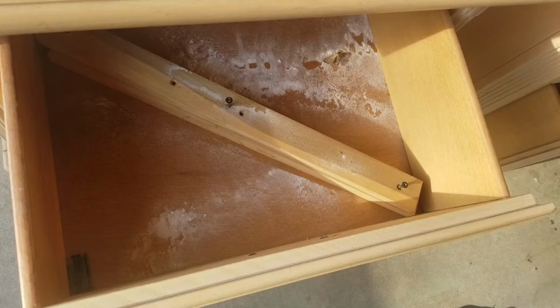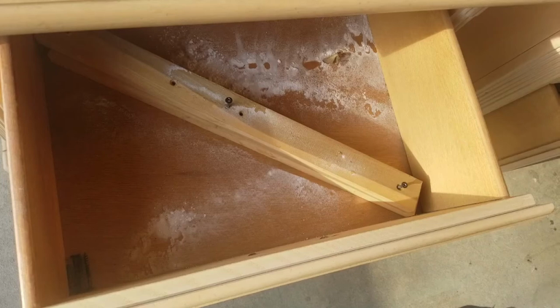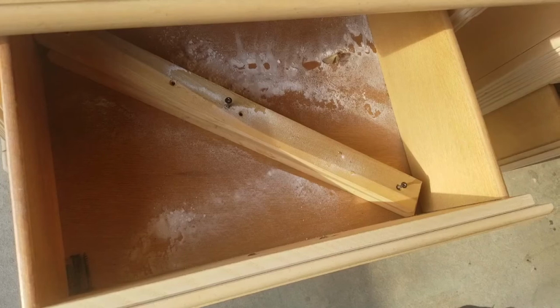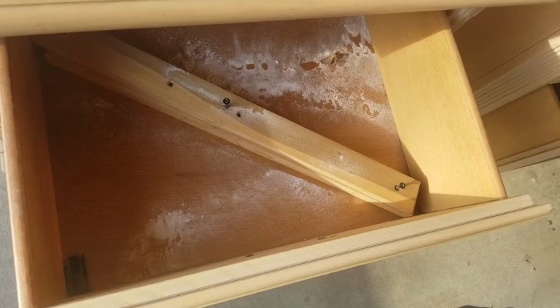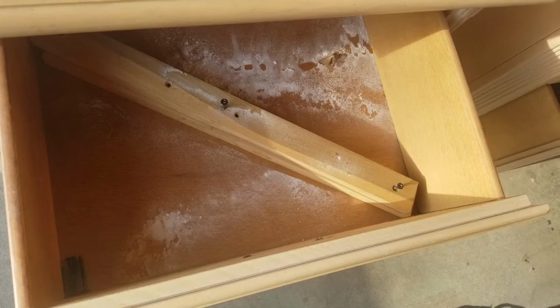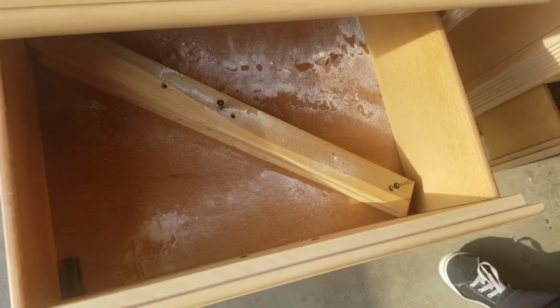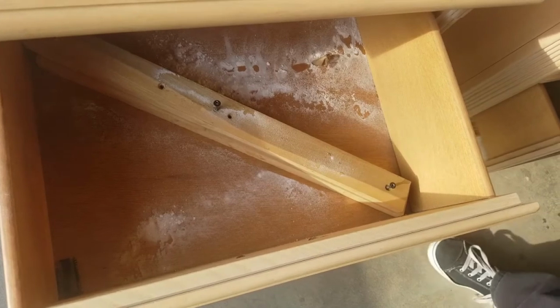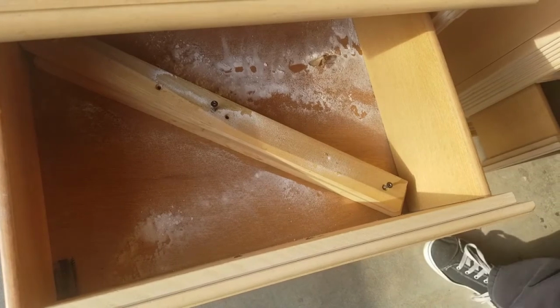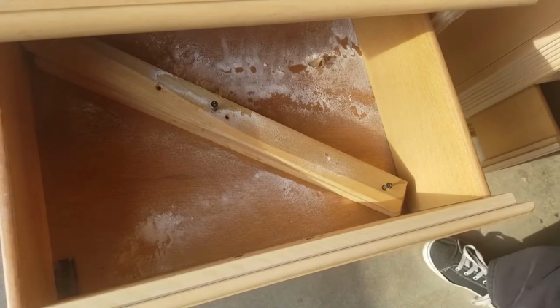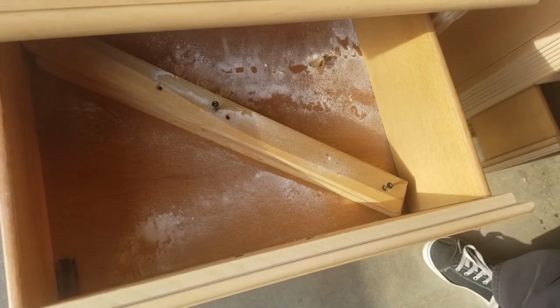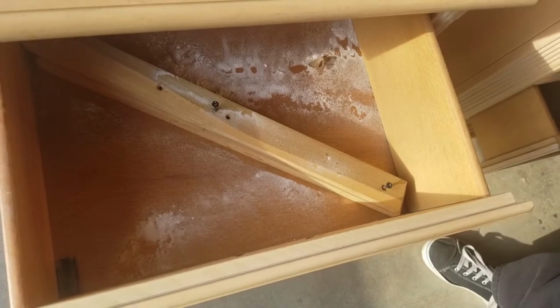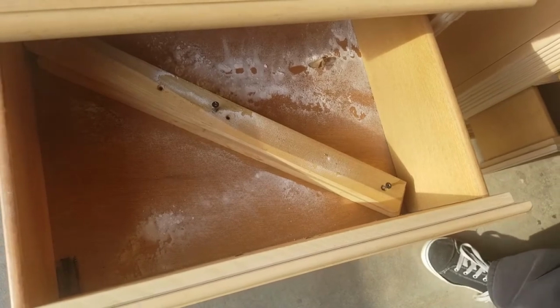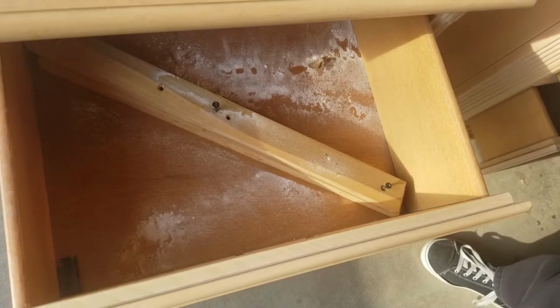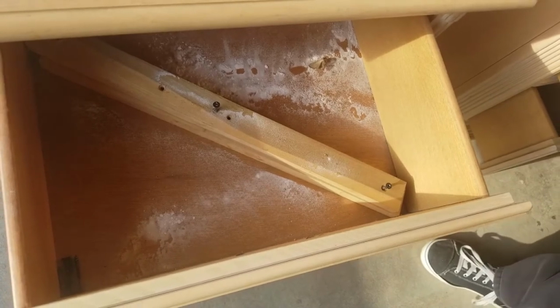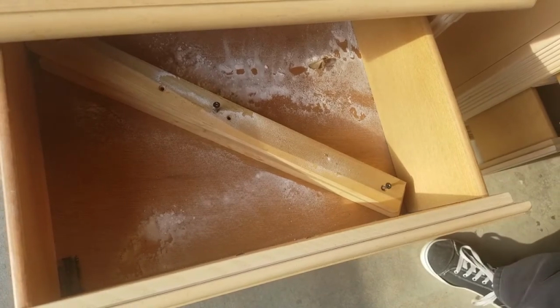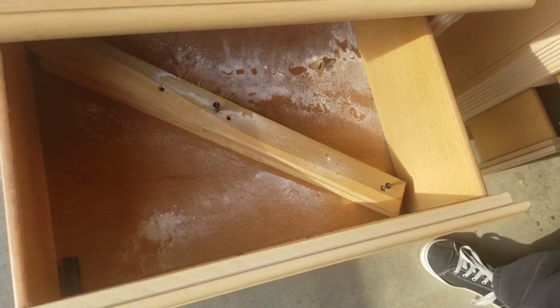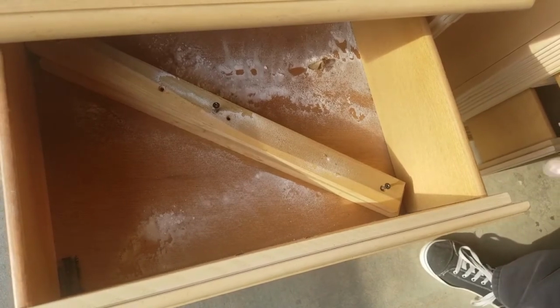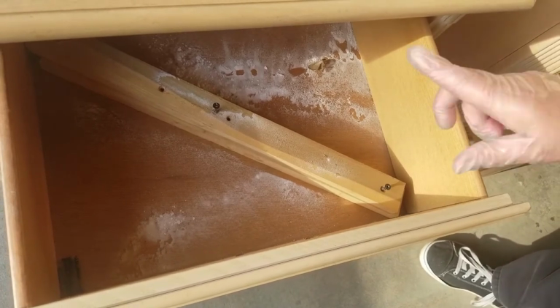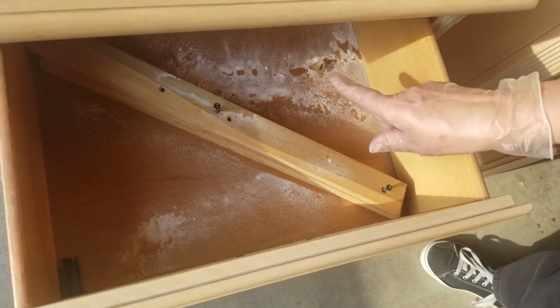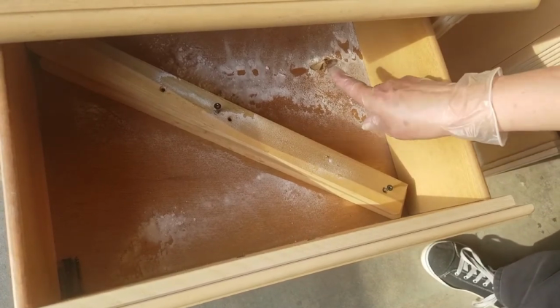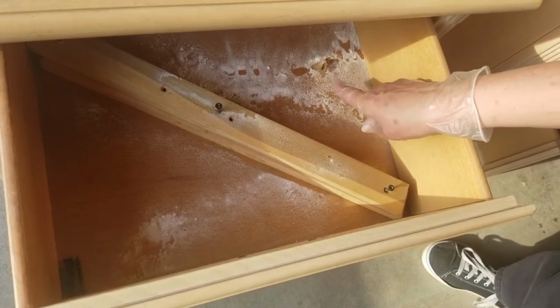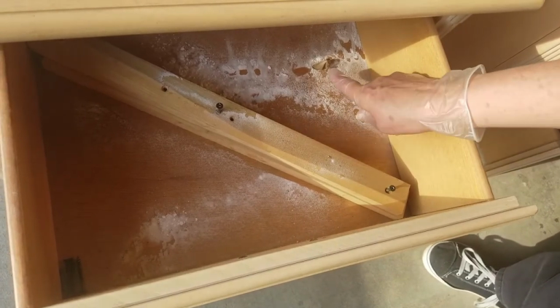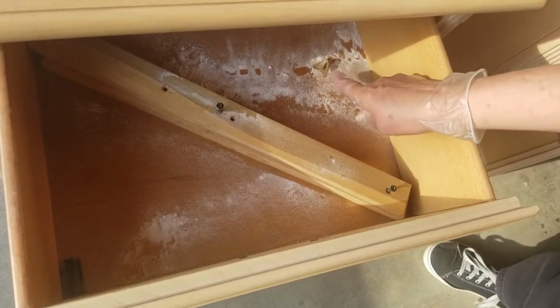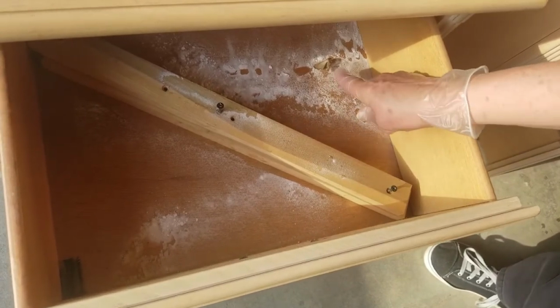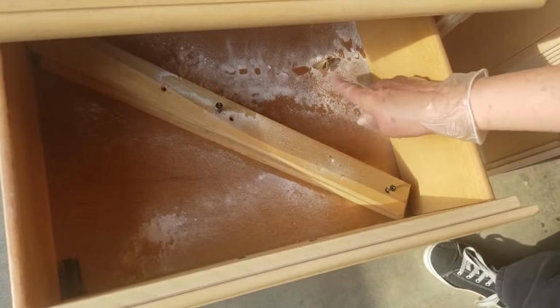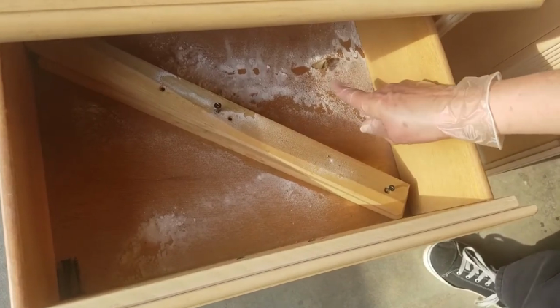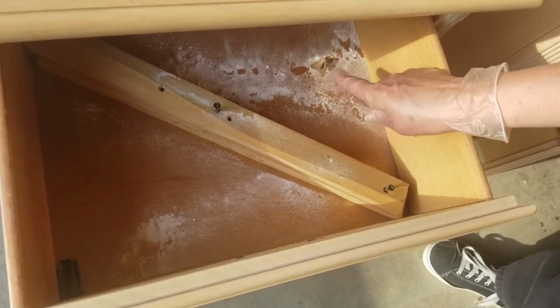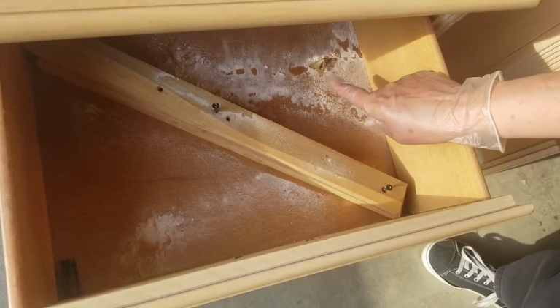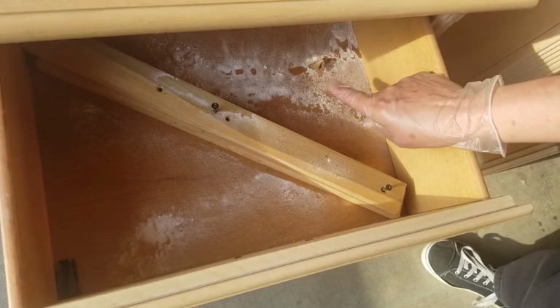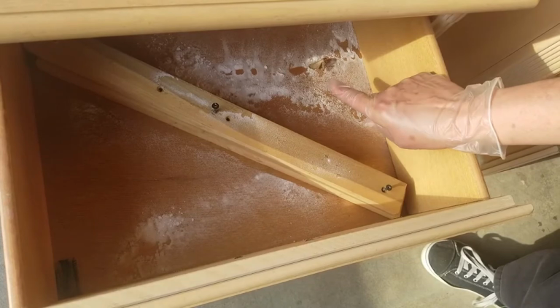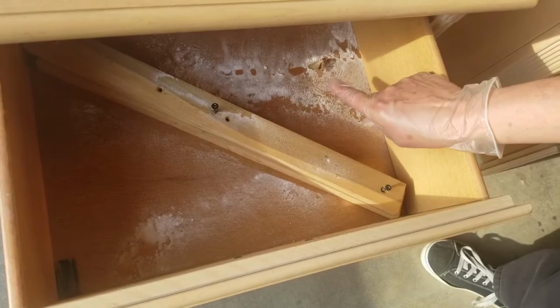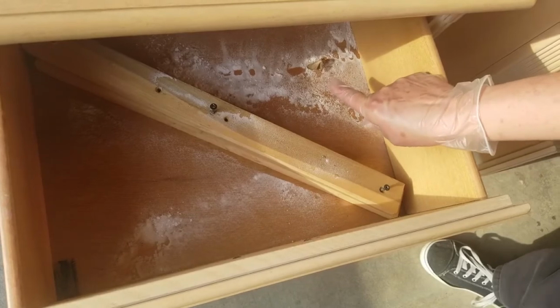This is why you want to start with your vacuum cleaner. This right here is a dead moth.